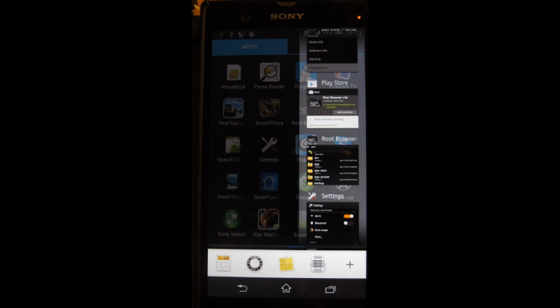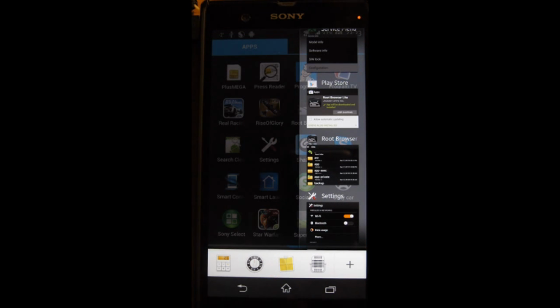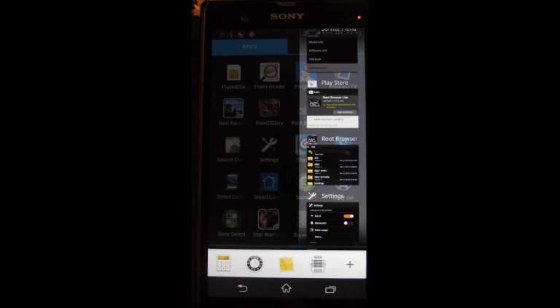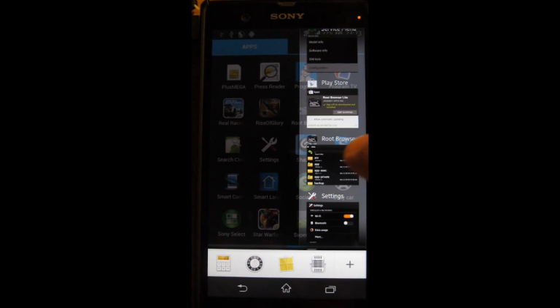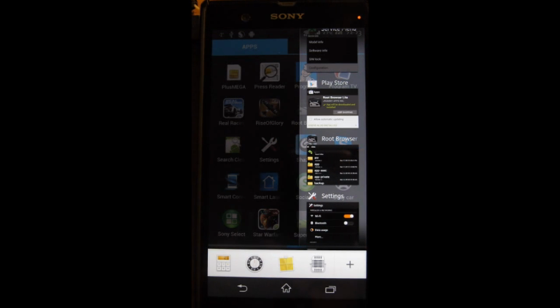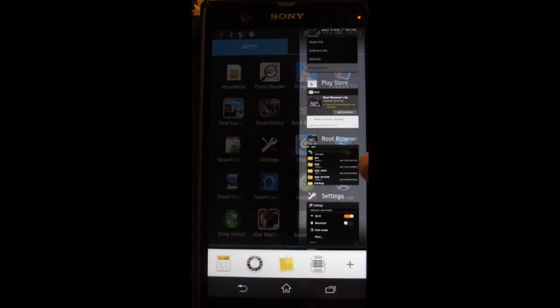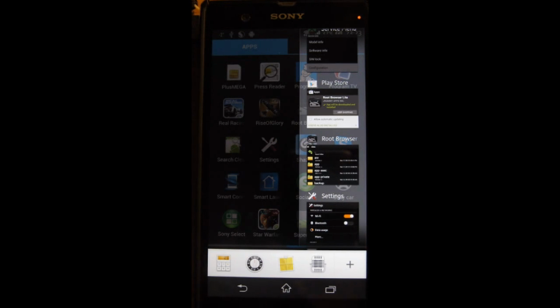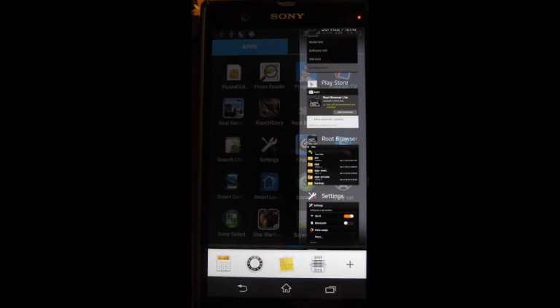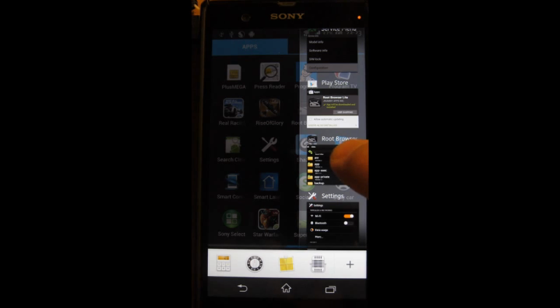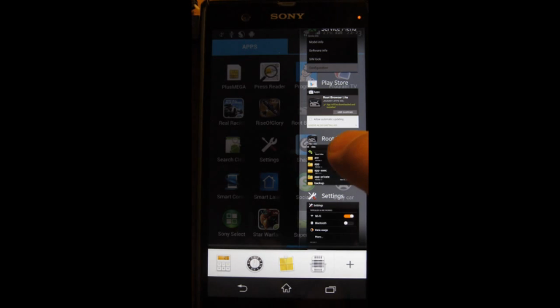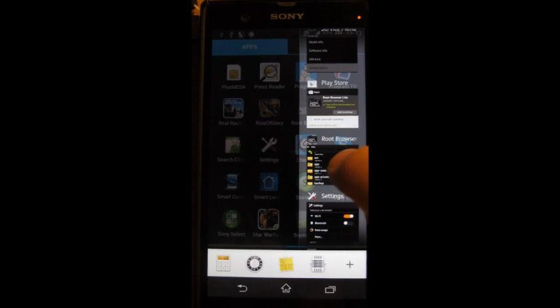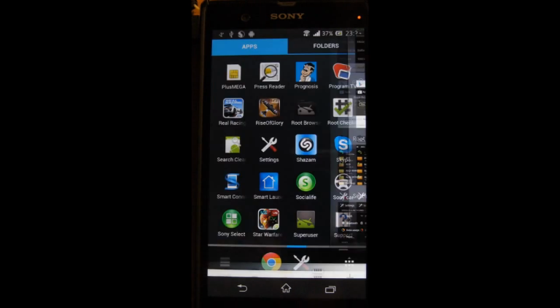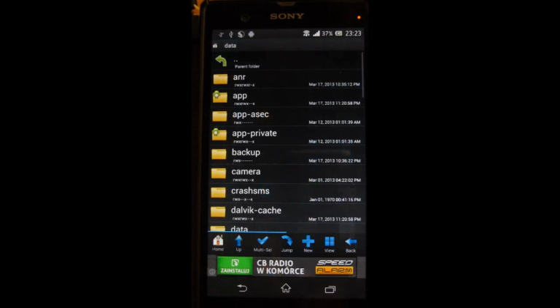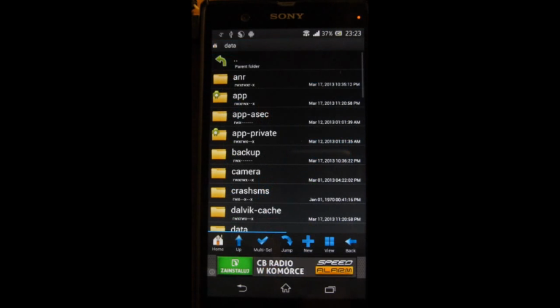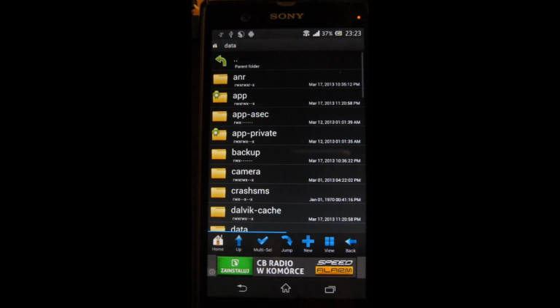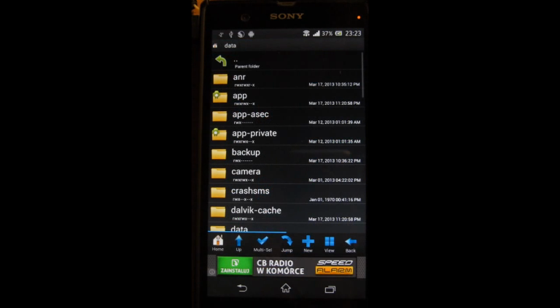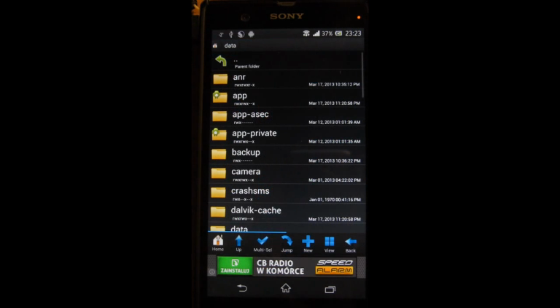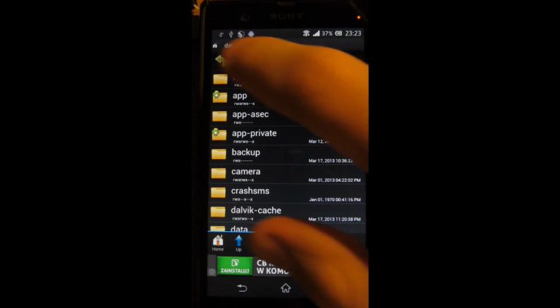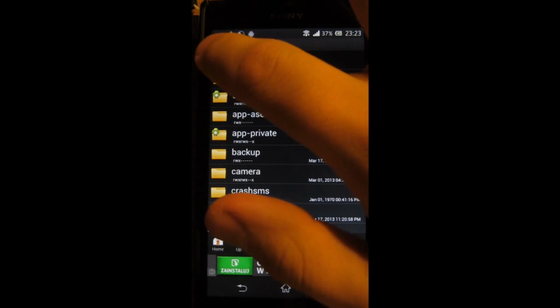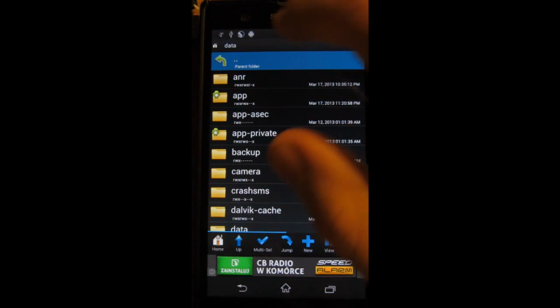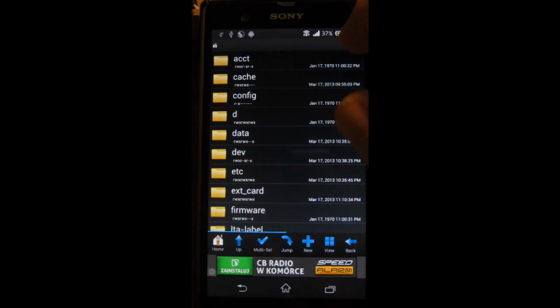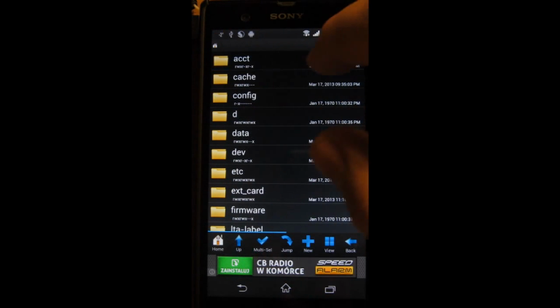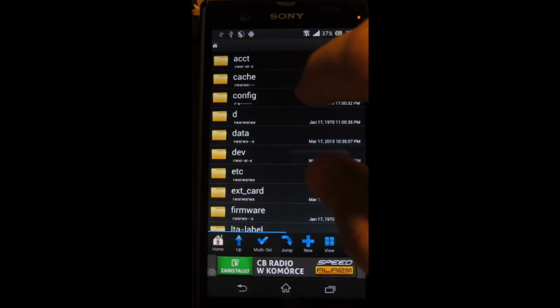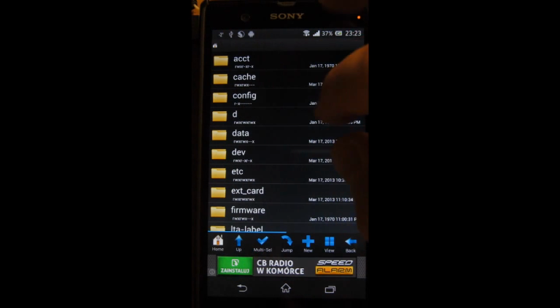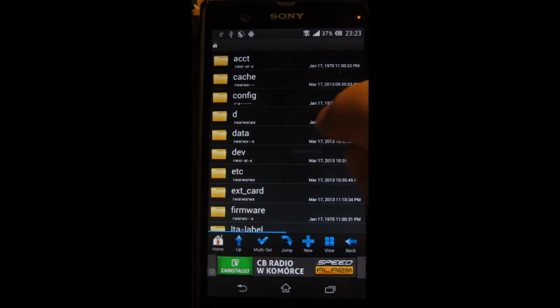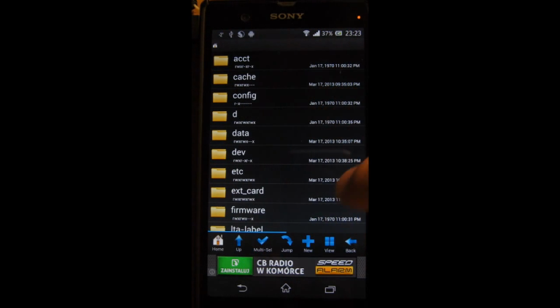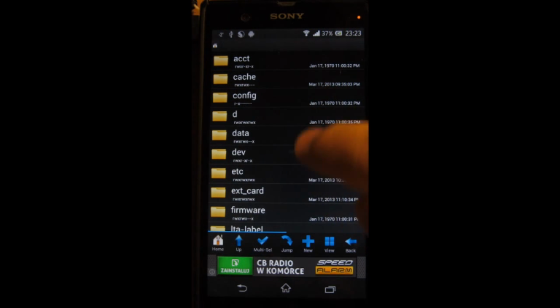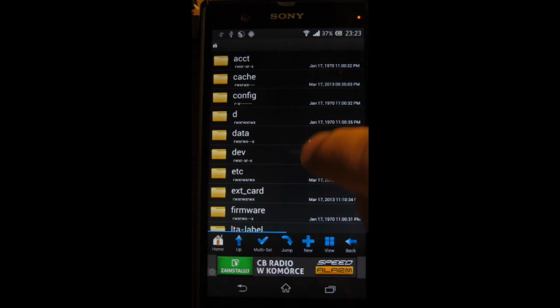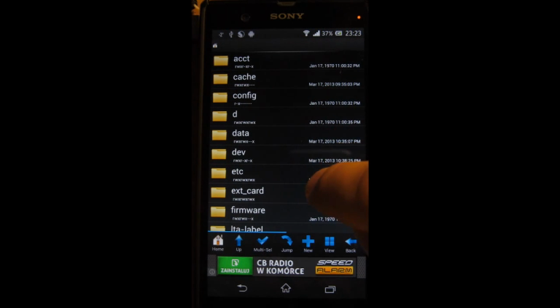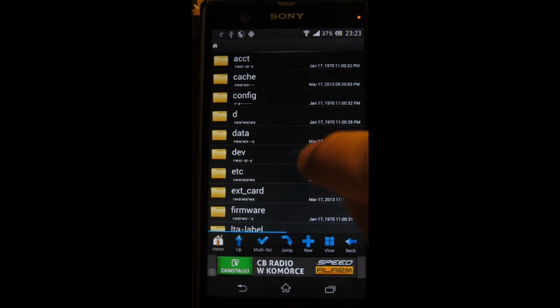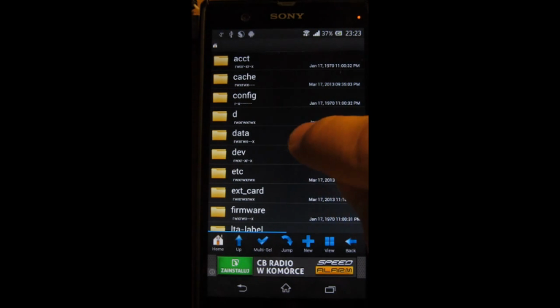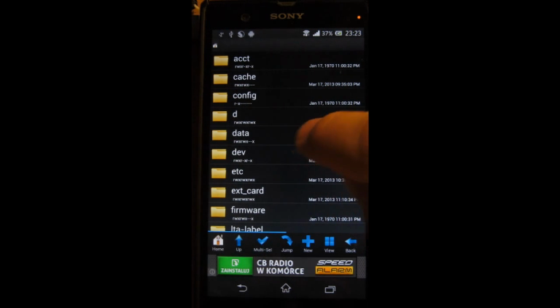I downloaded an app called Root Browser Lite. In the root browser, go to data.